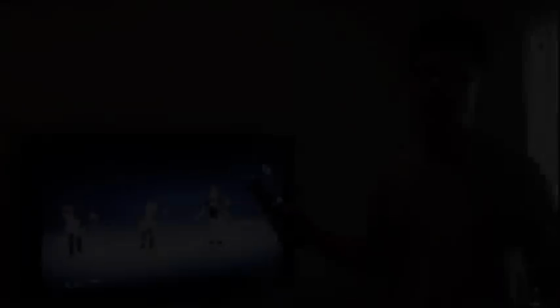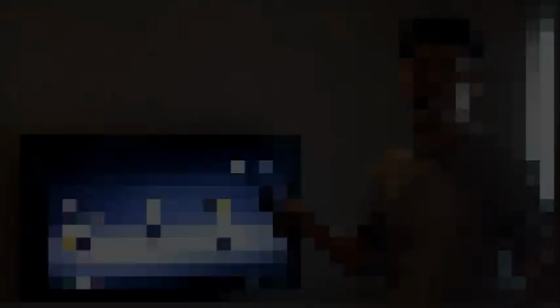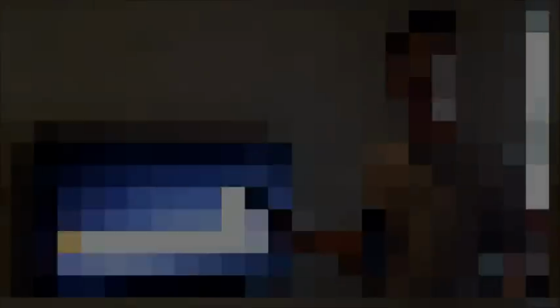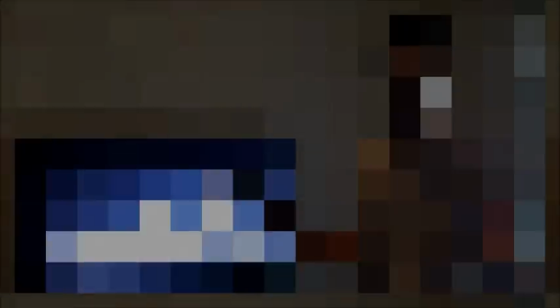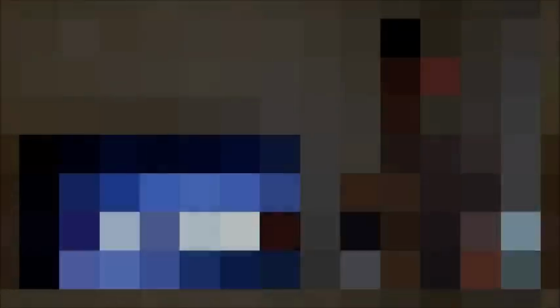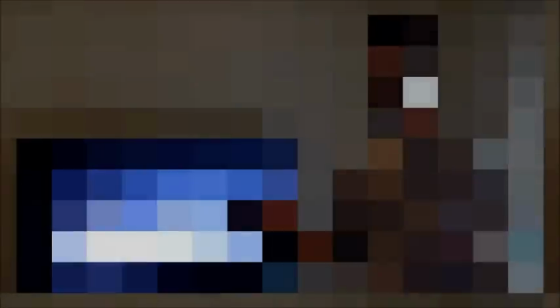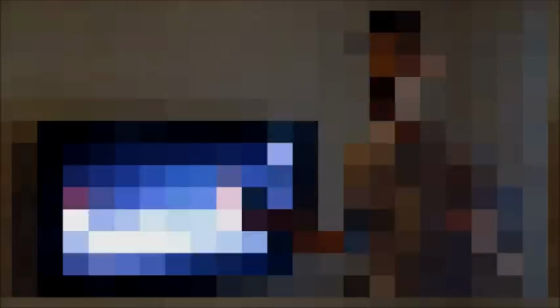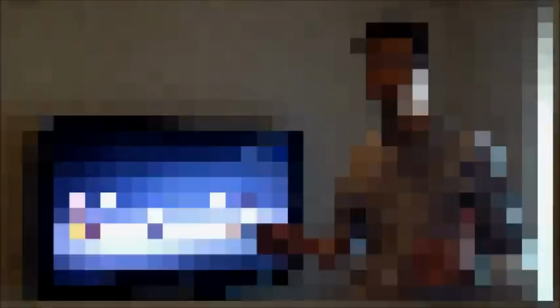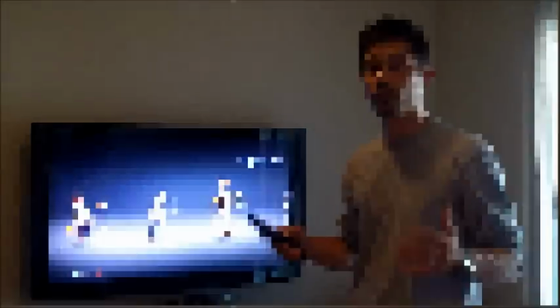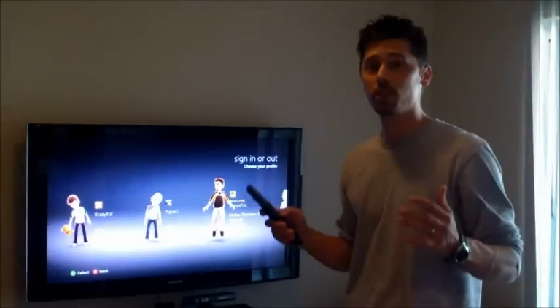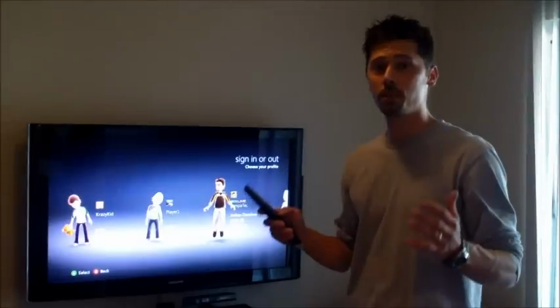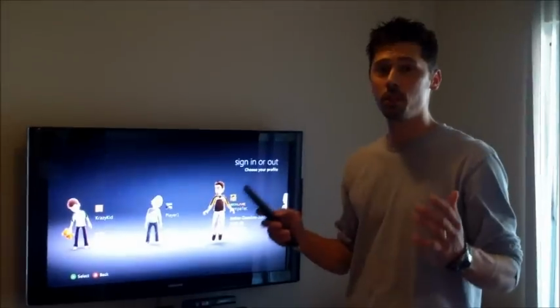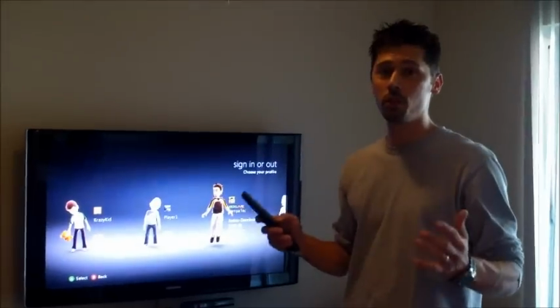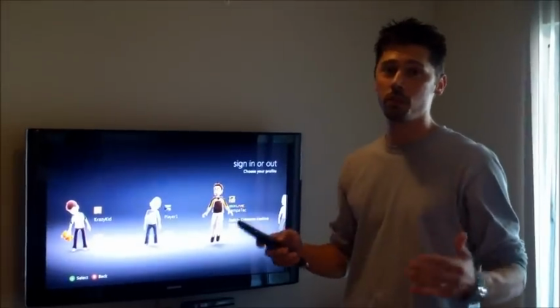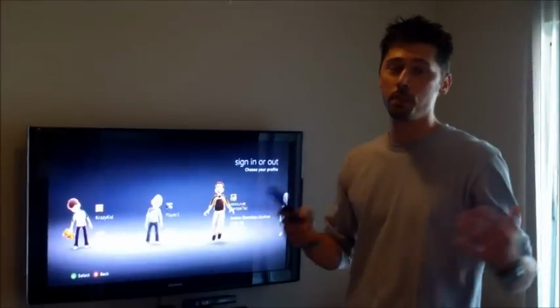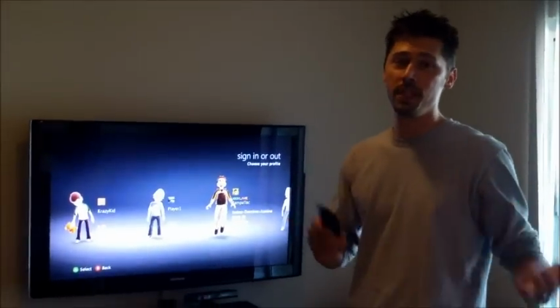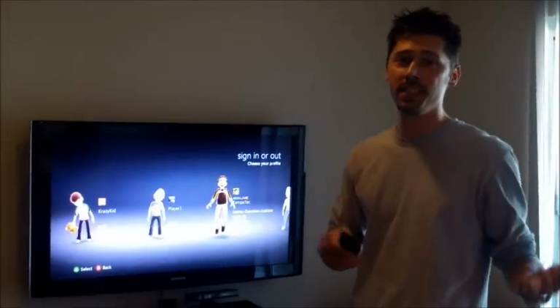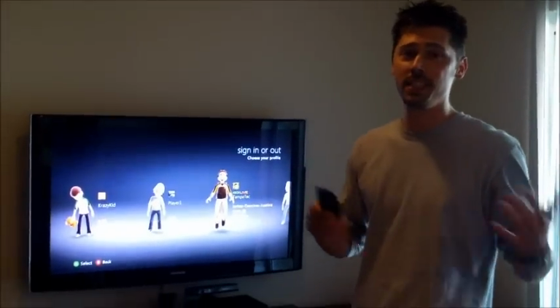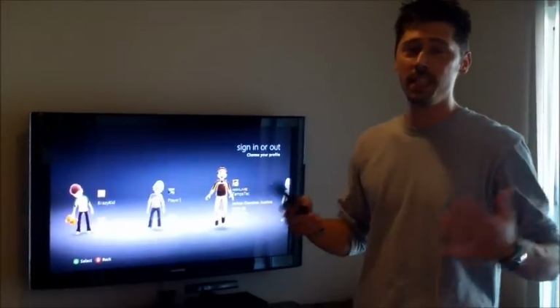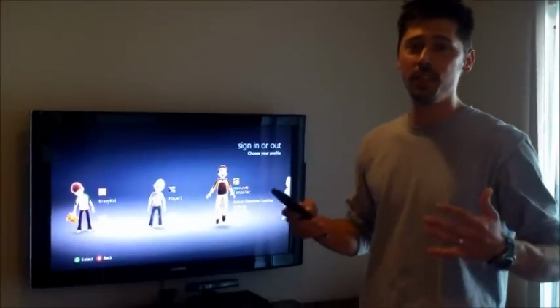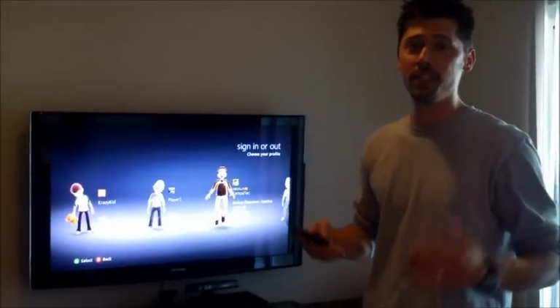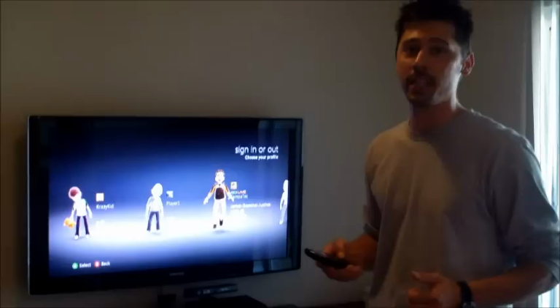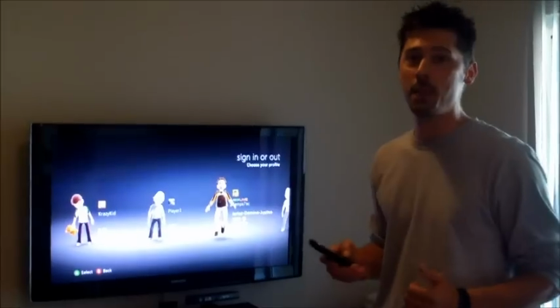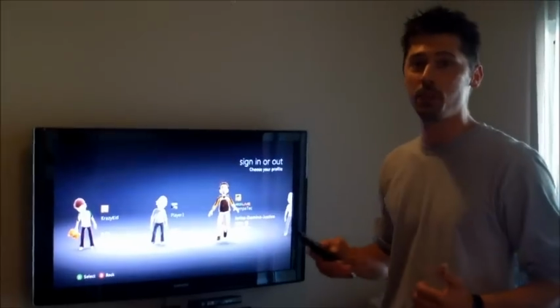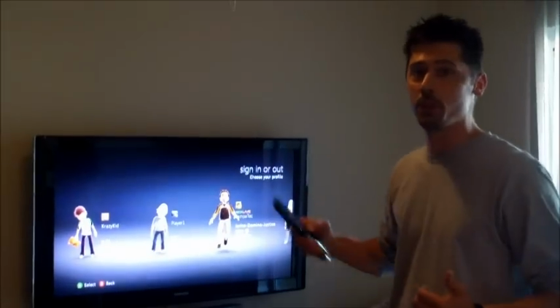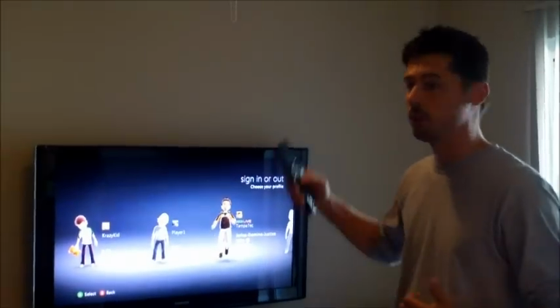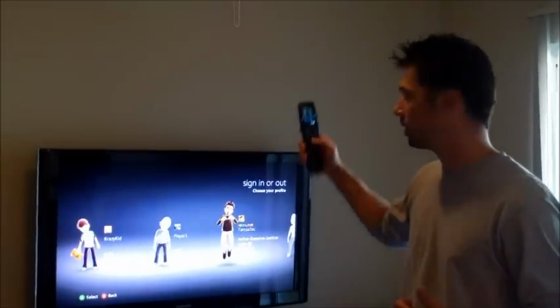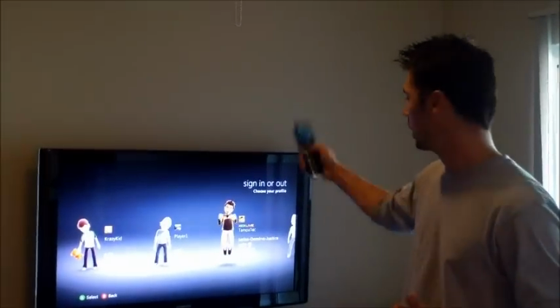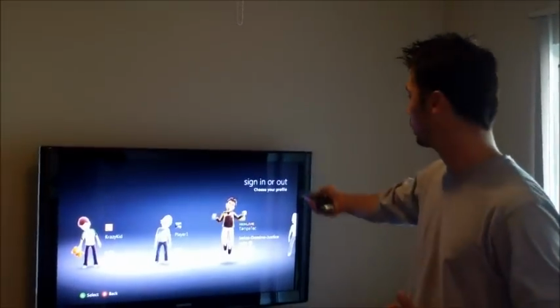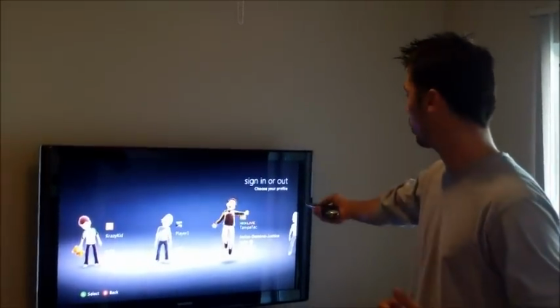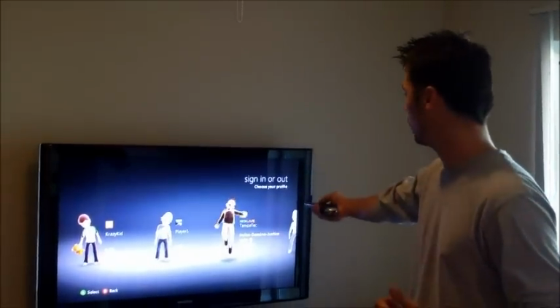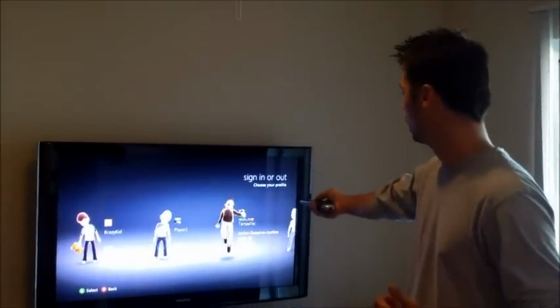Hi, this is Tampa Tech — learn something new from PC, TVs, and gaming too. Let's get it started.